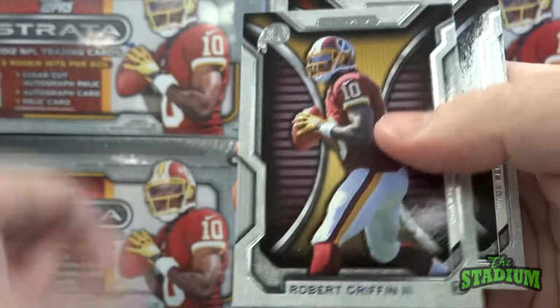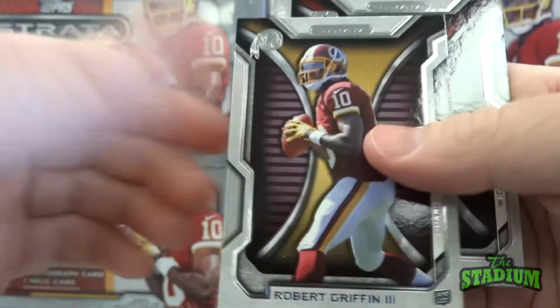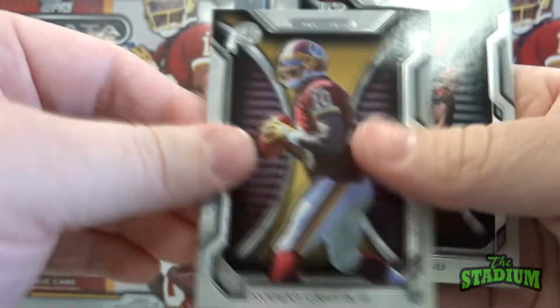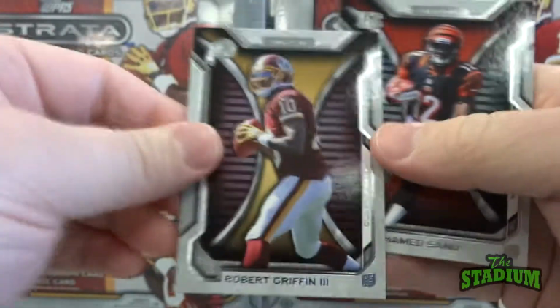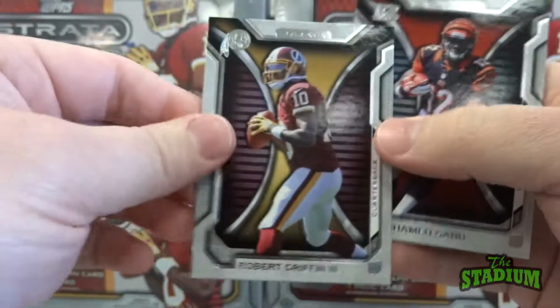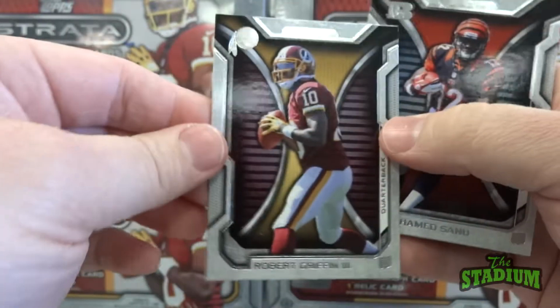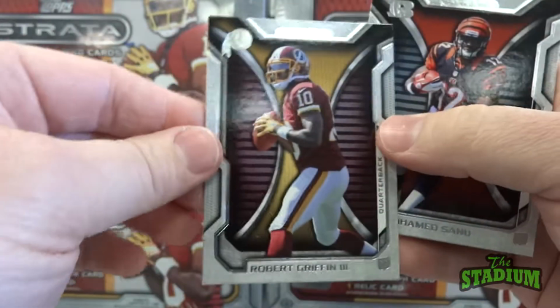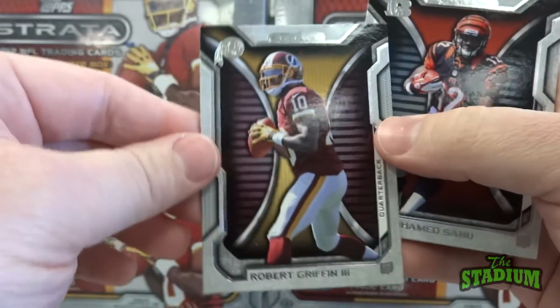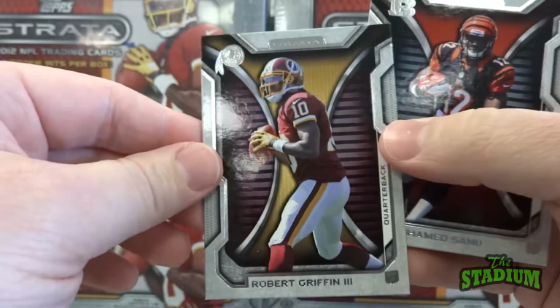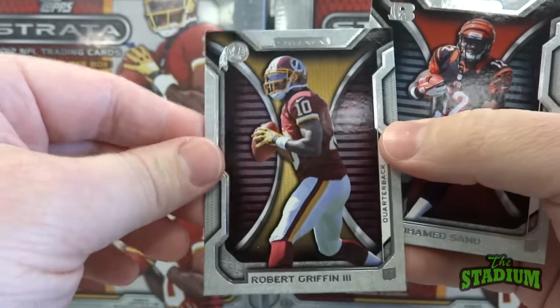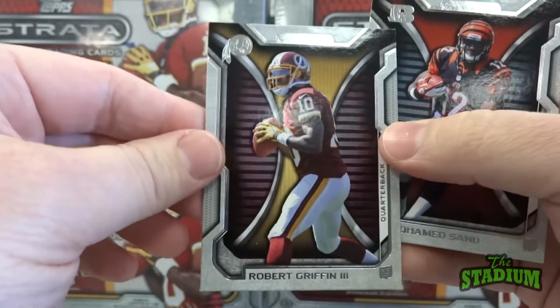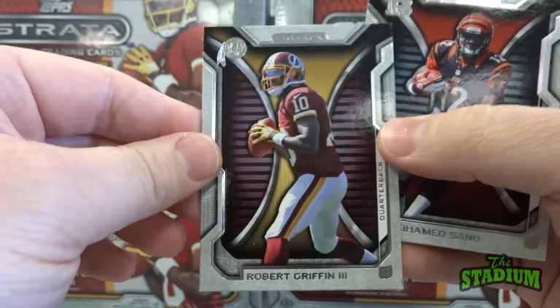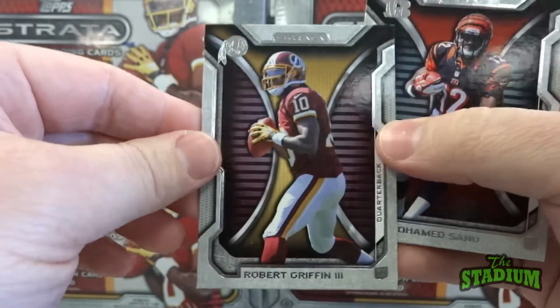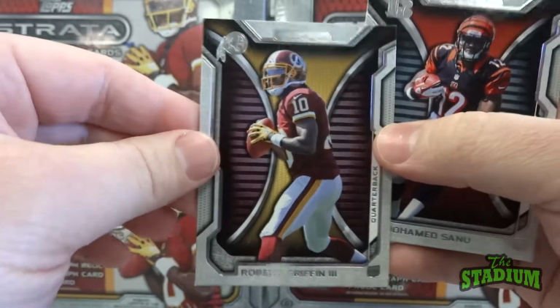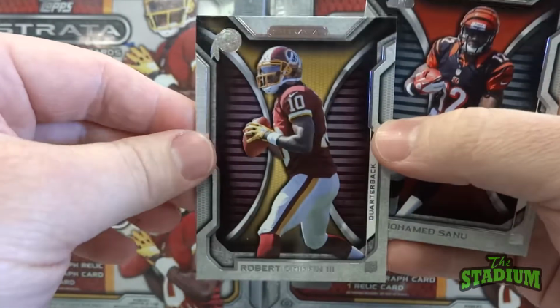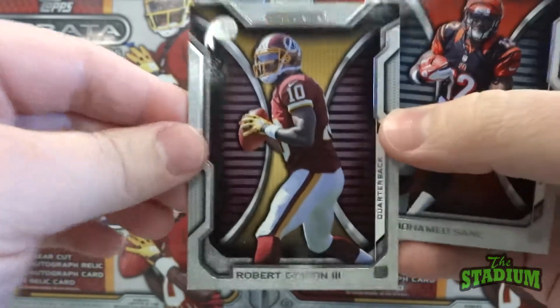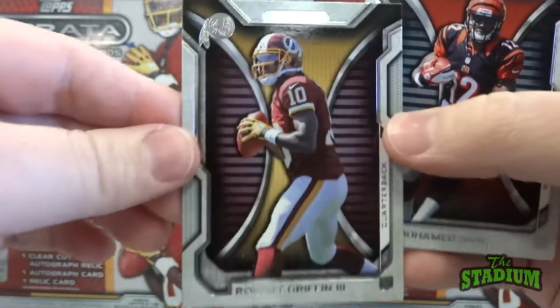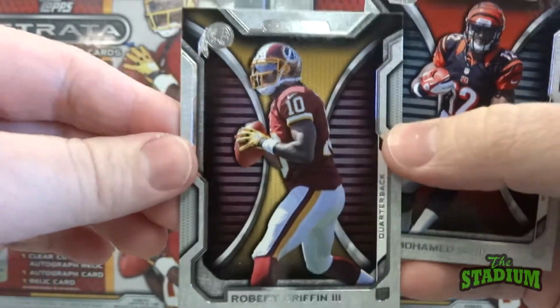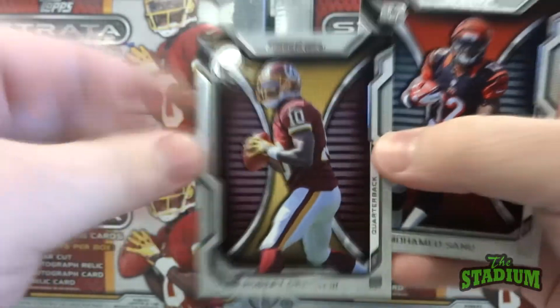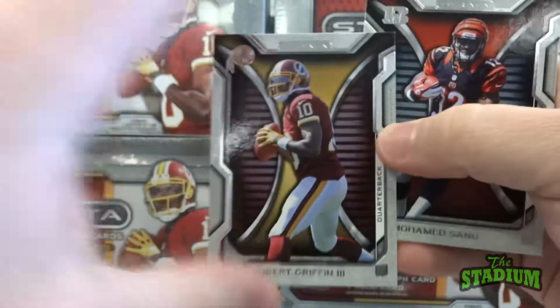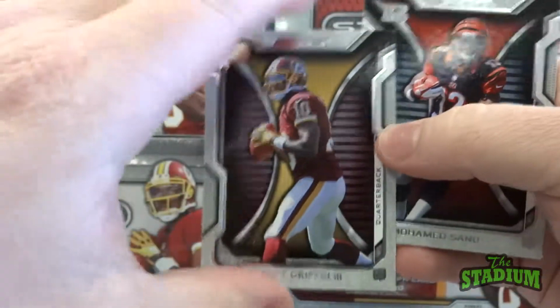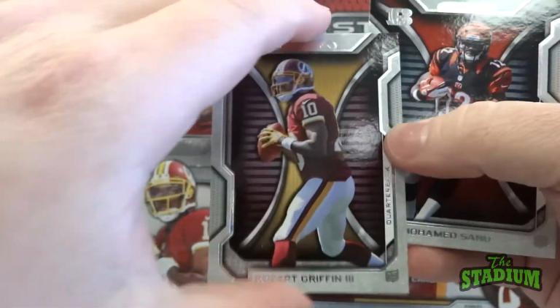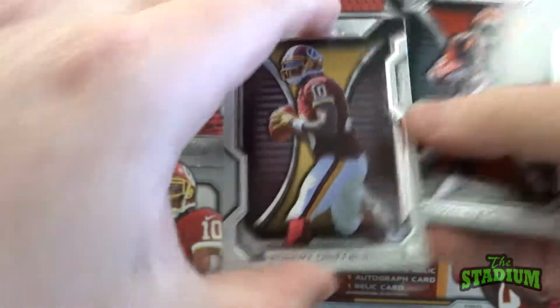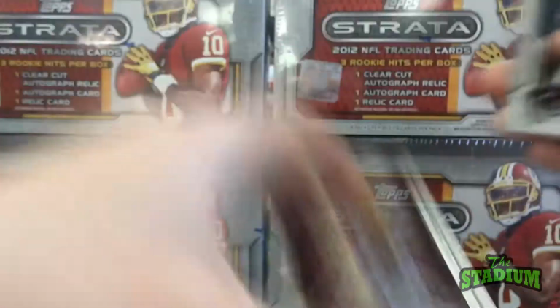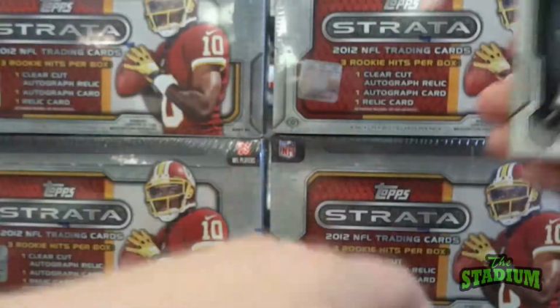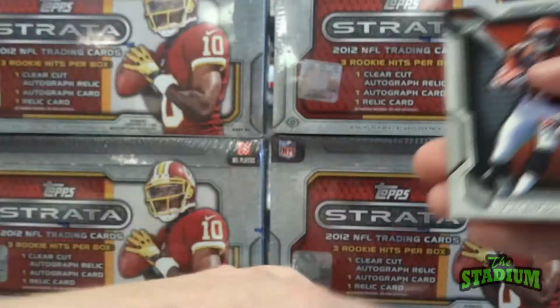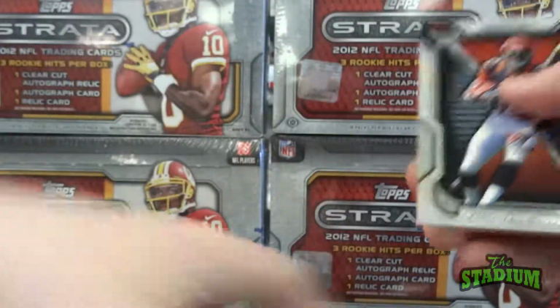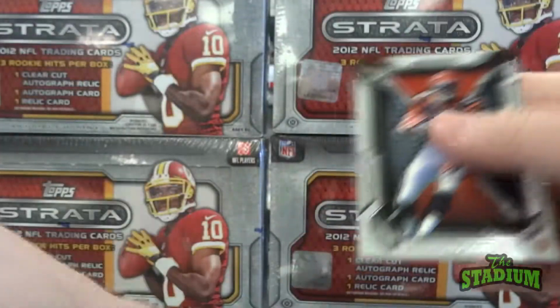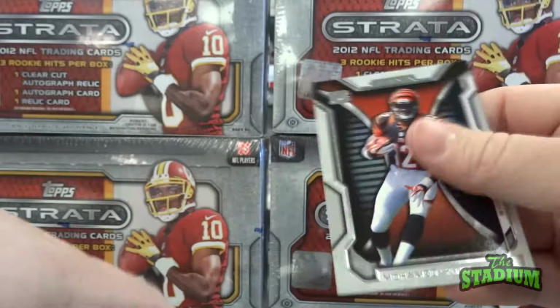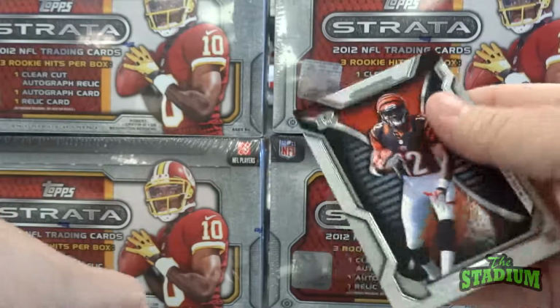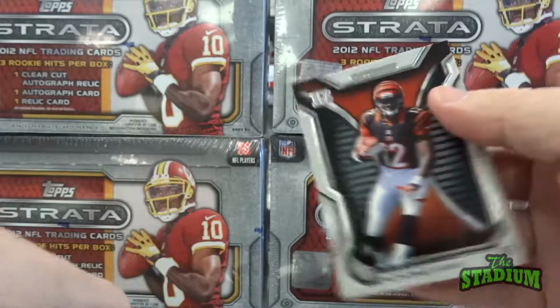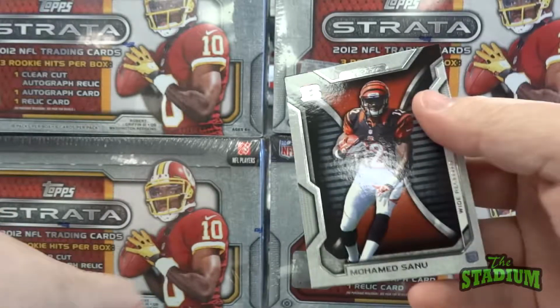There we go — RG3 rookie card. Gotta like that.